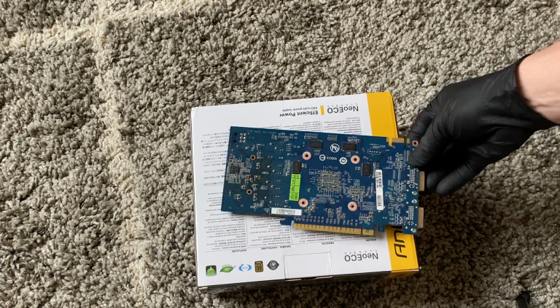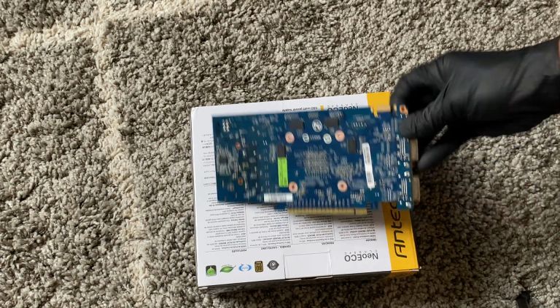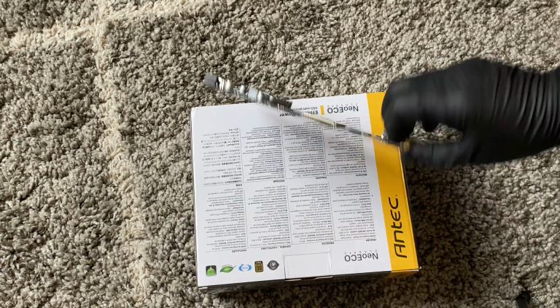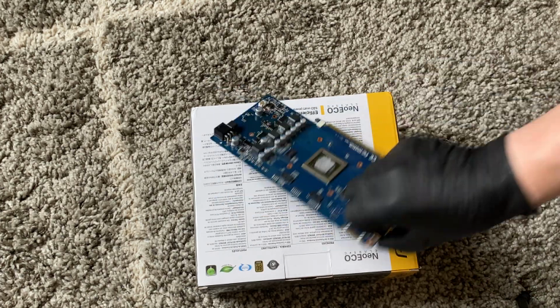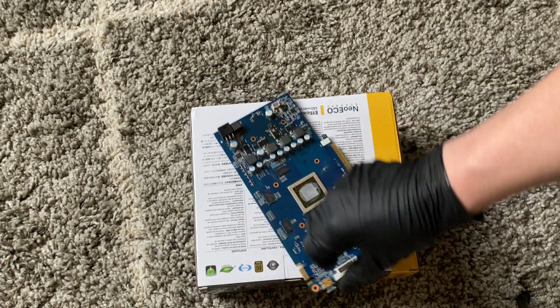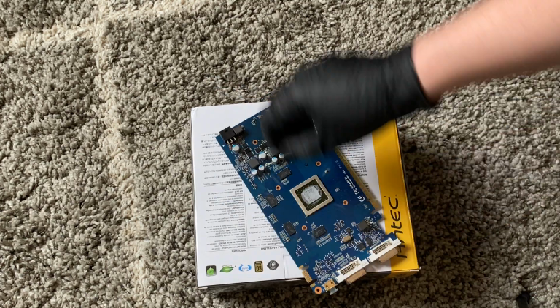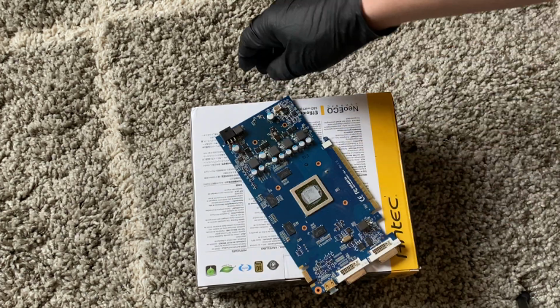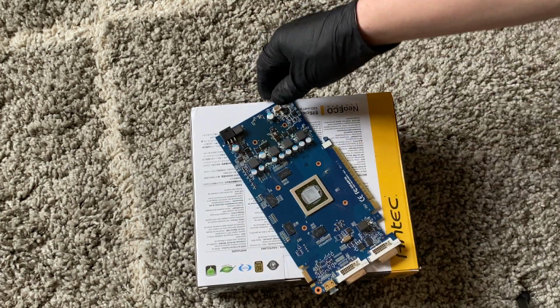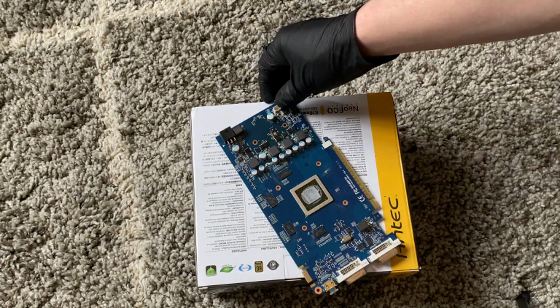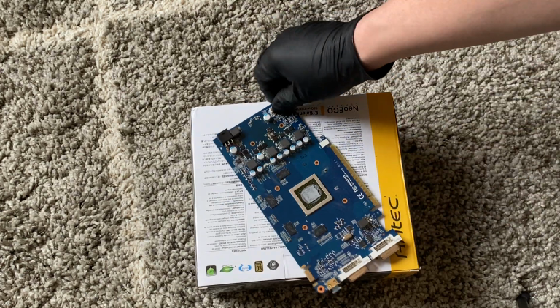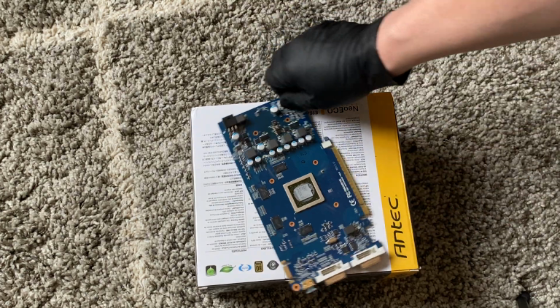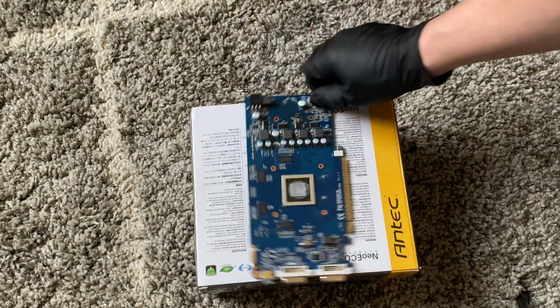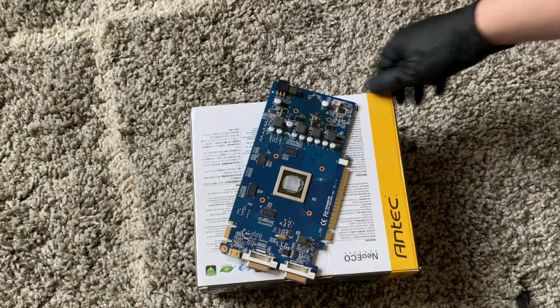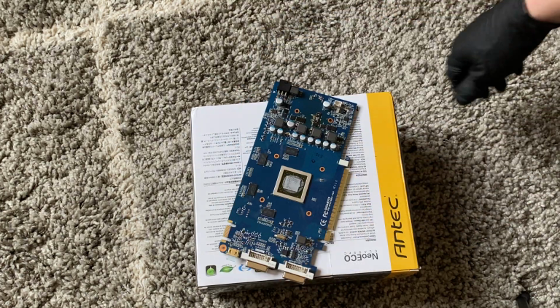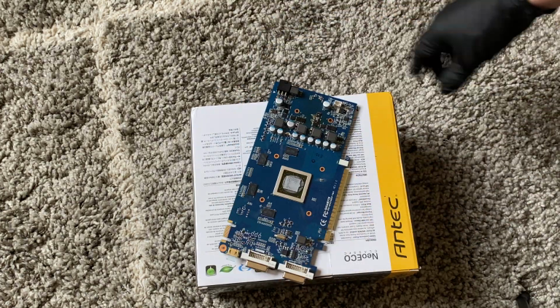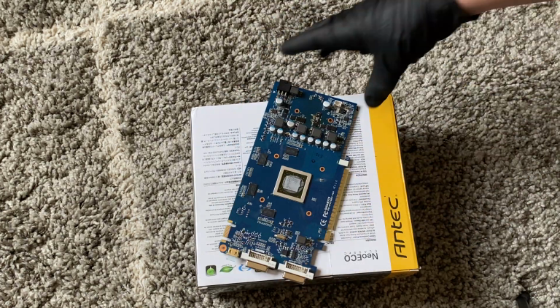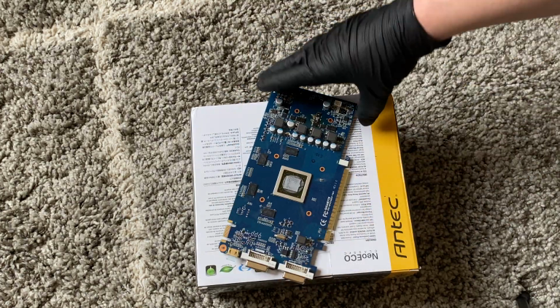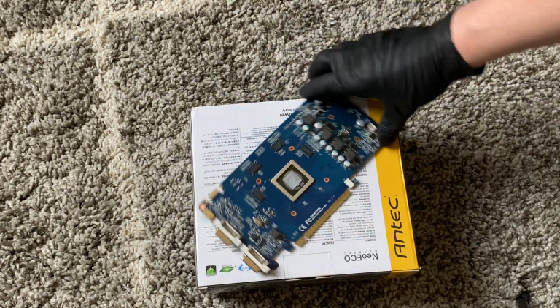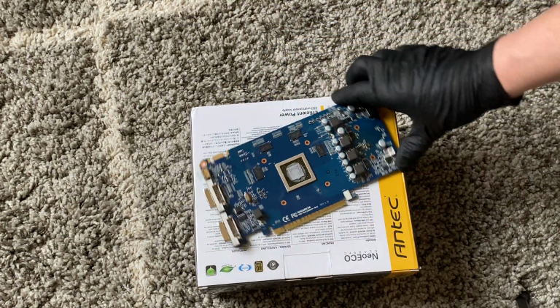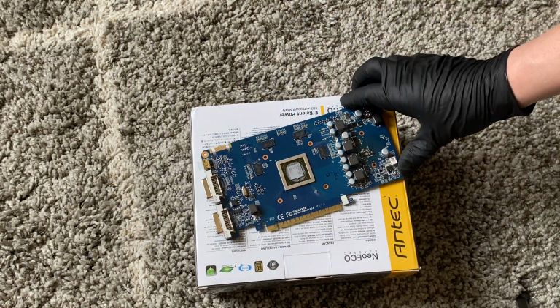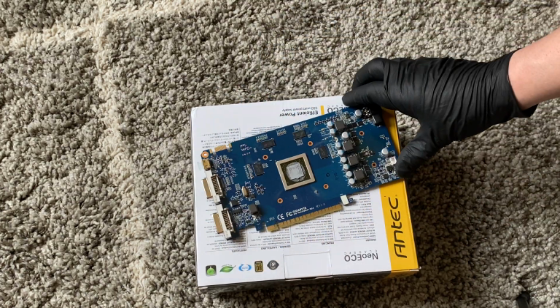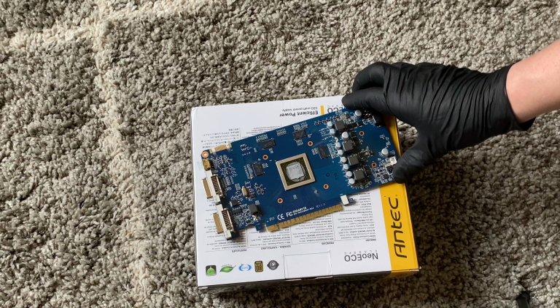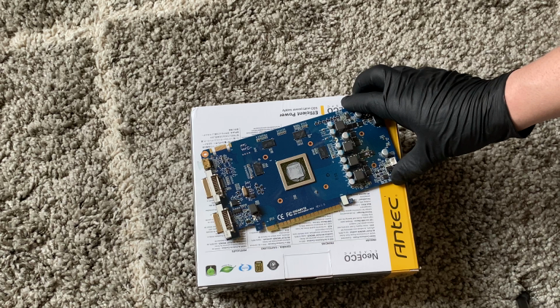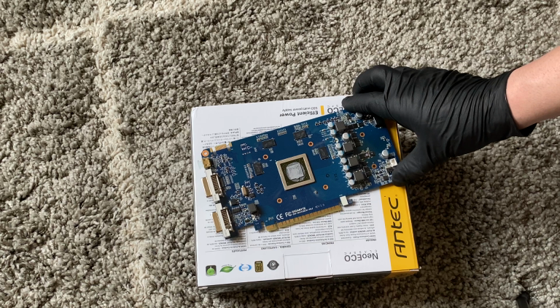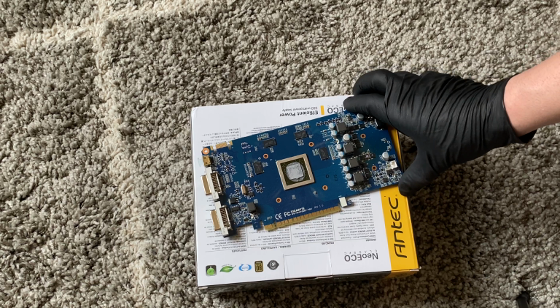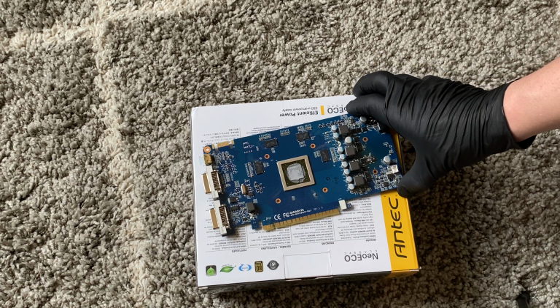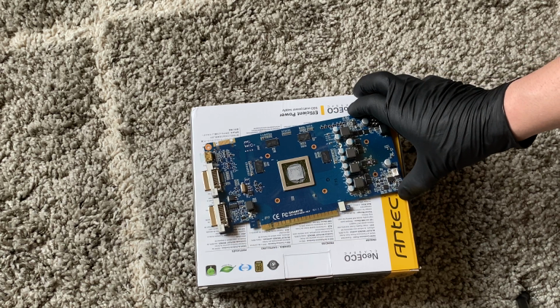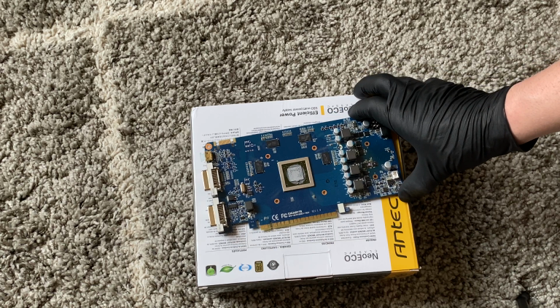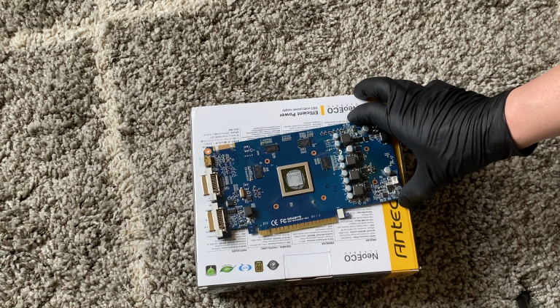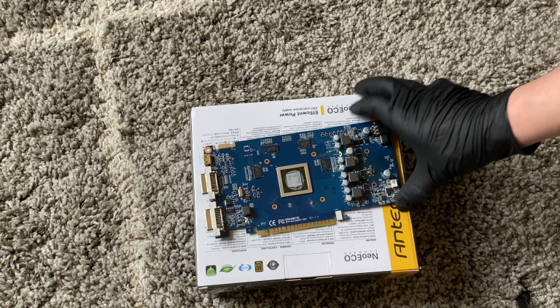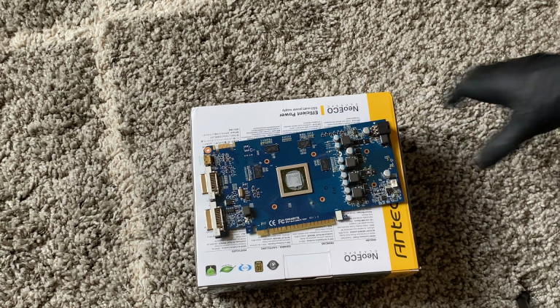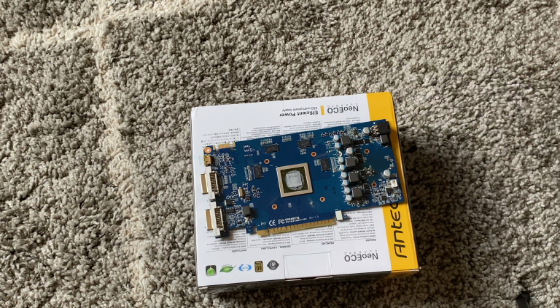So that's it guys - this is the teardown of the video card. Thanks for watching. Bye.